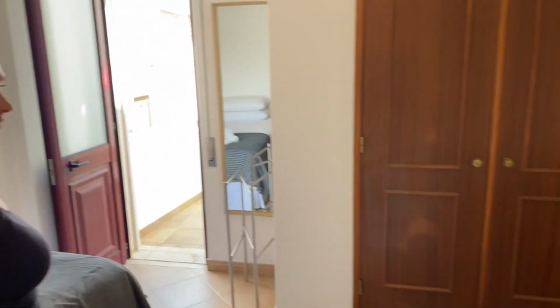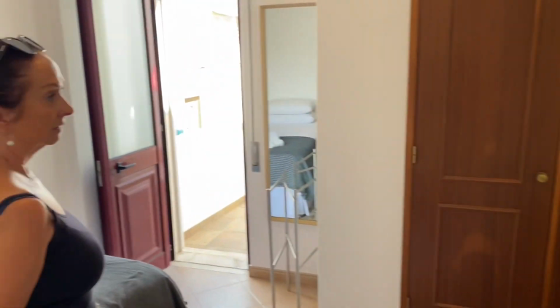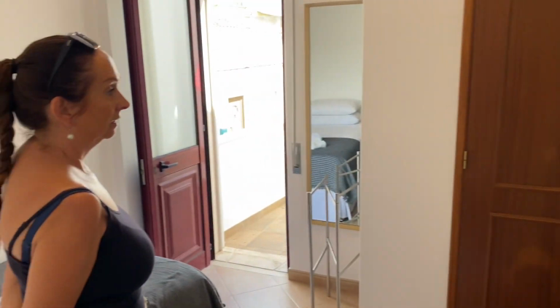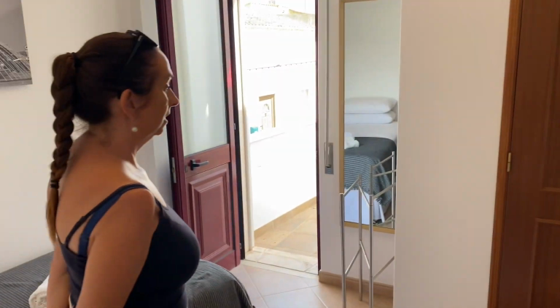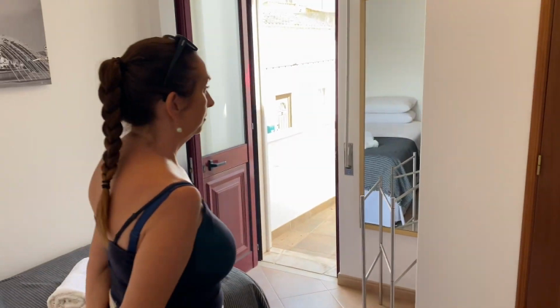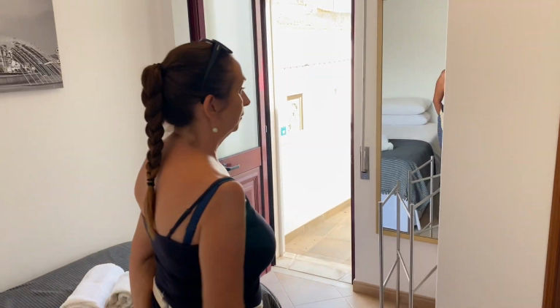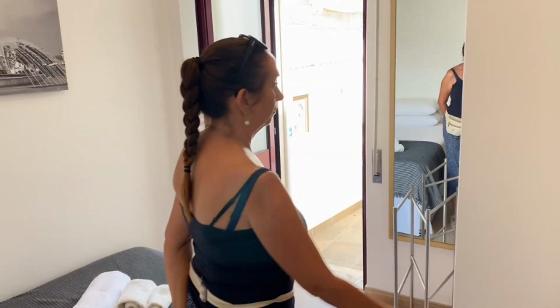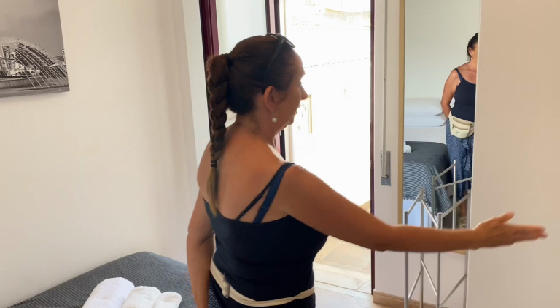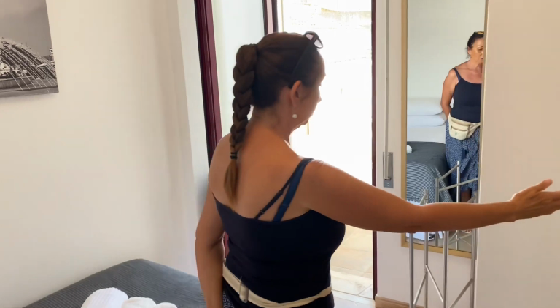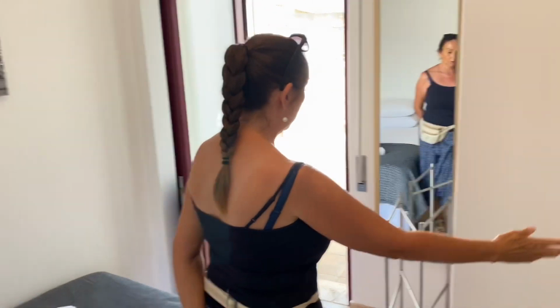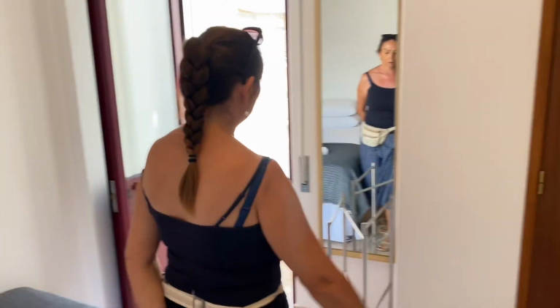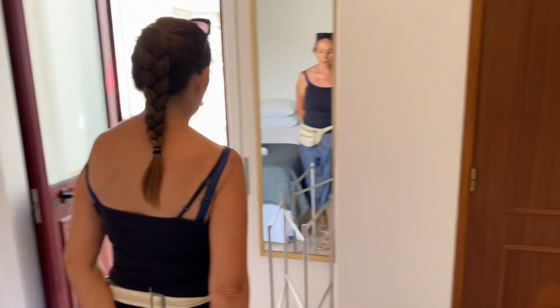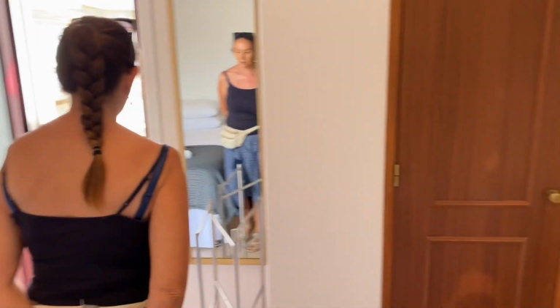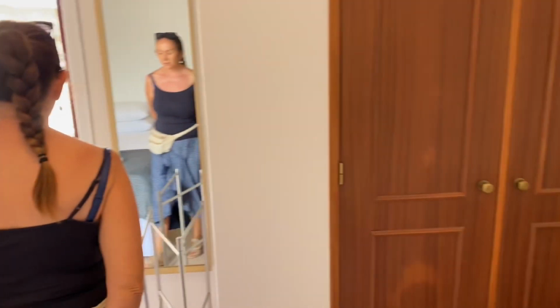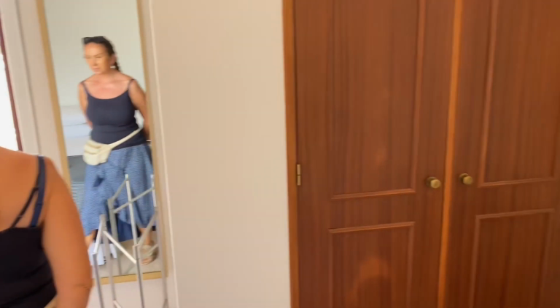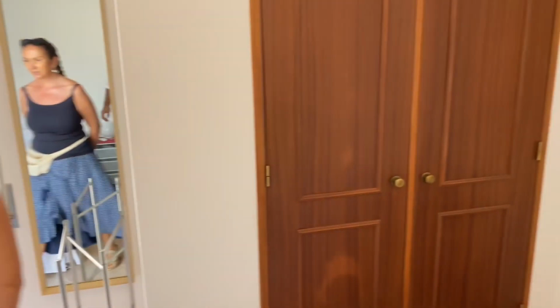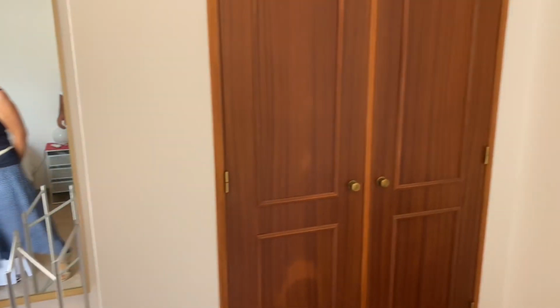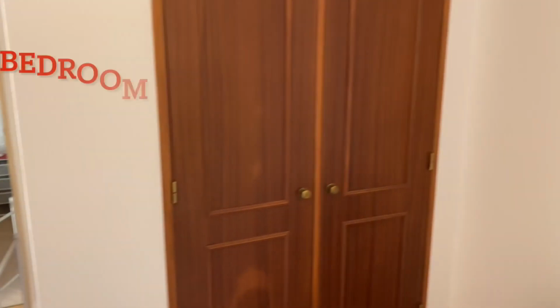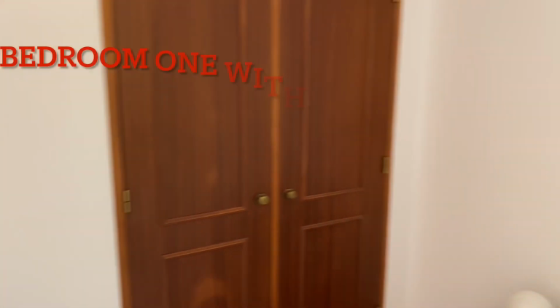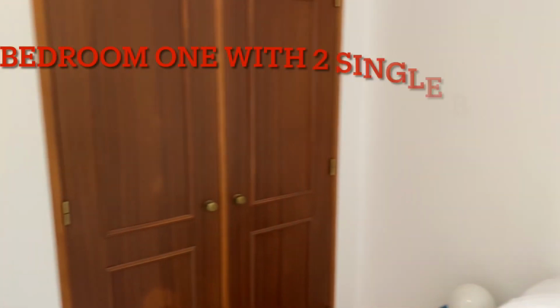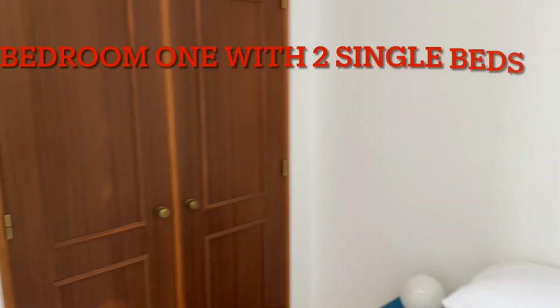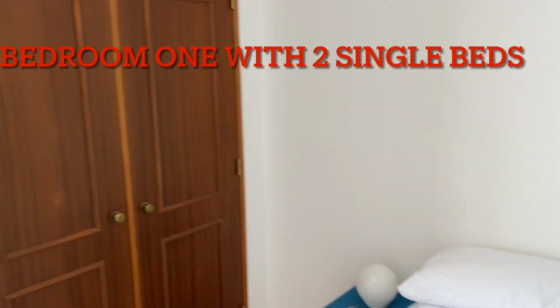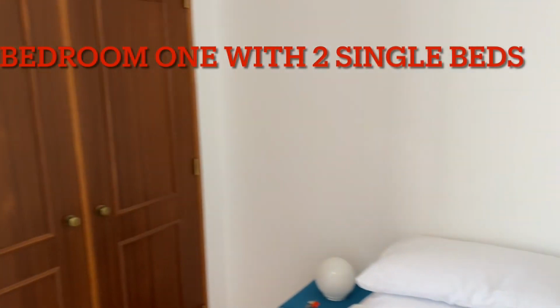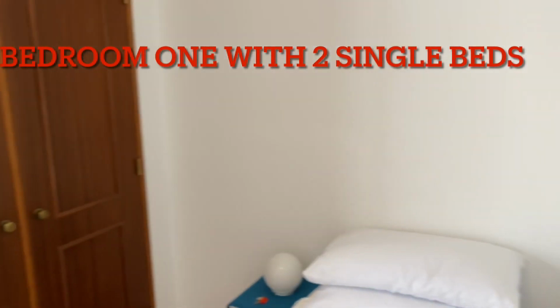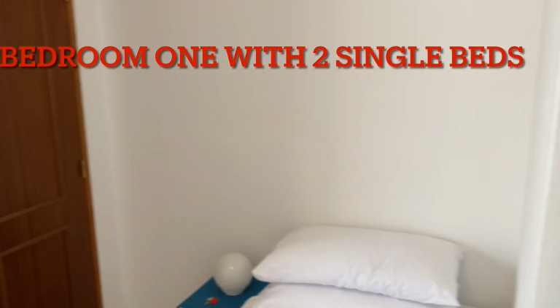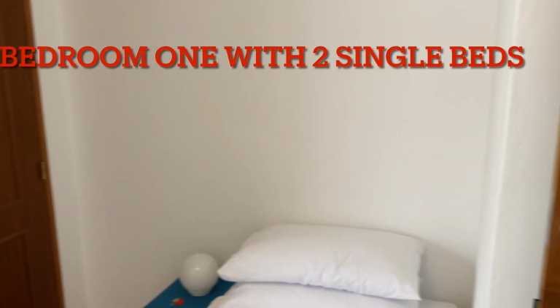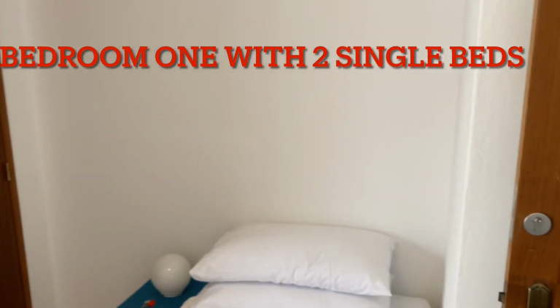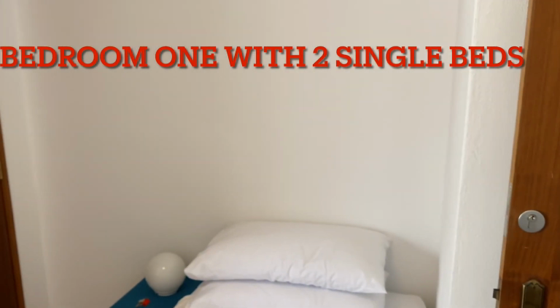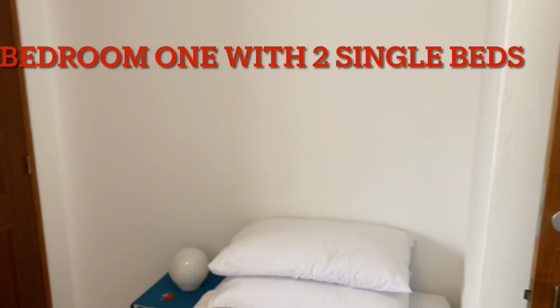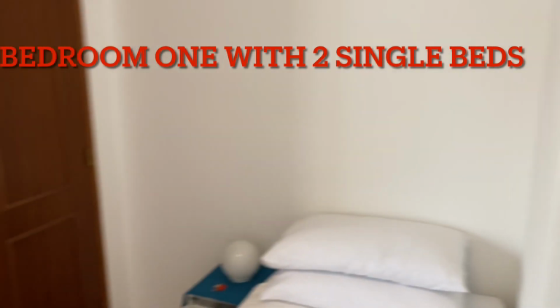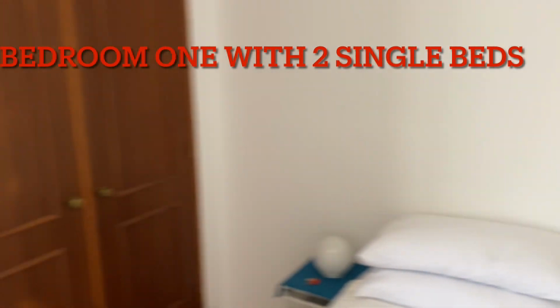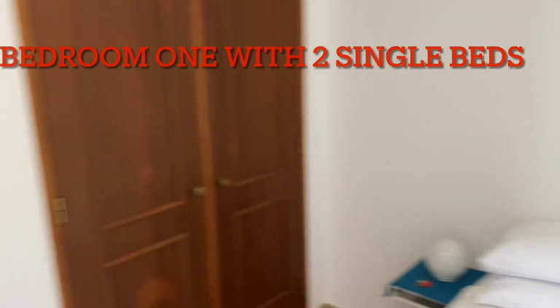Wow, I didn't expect this! You've got fitted wardrobes and a nice balcony area.